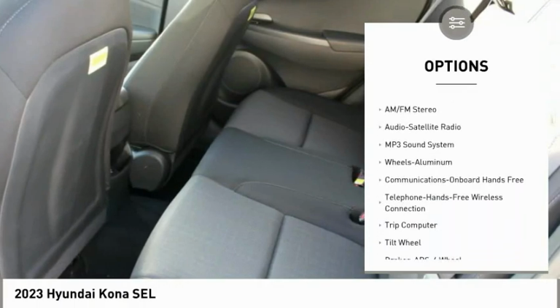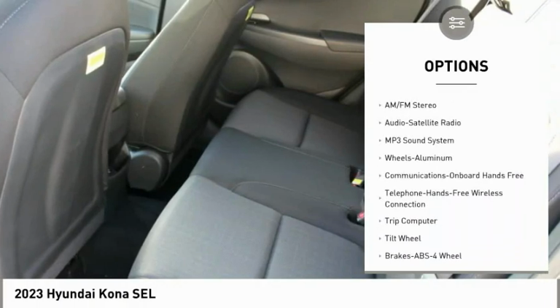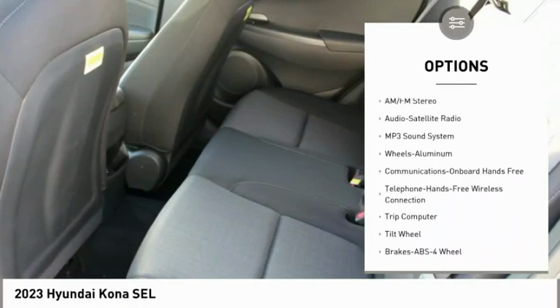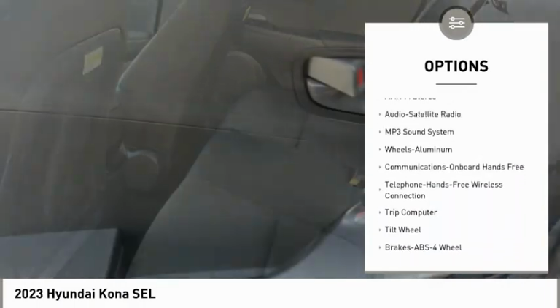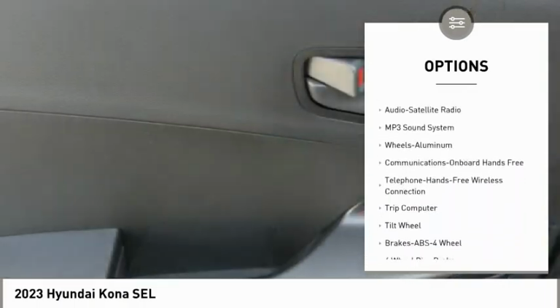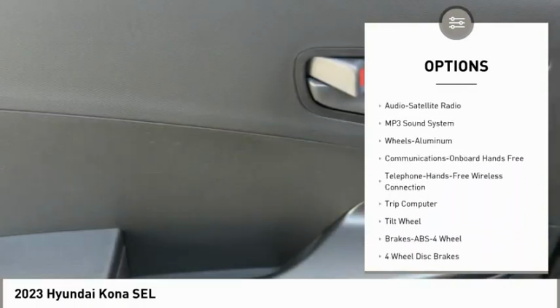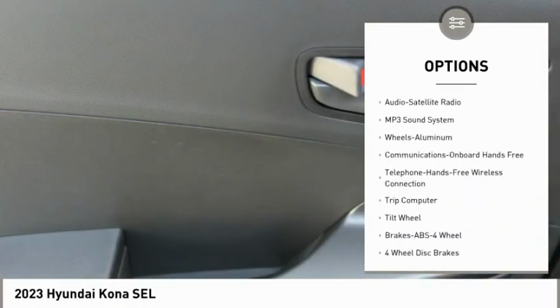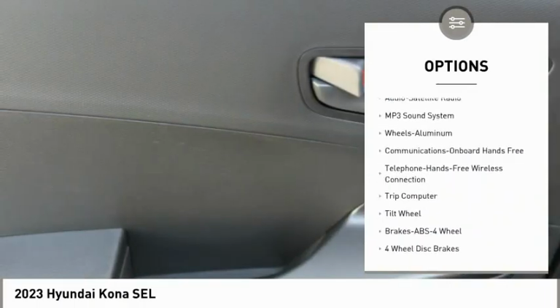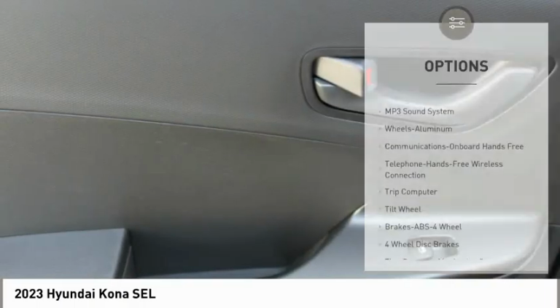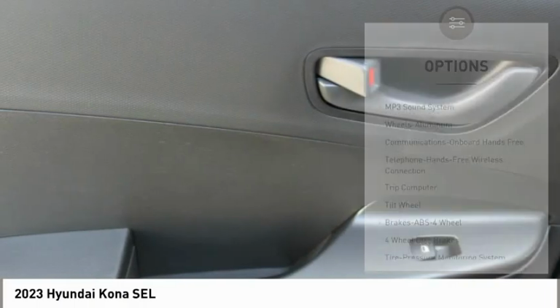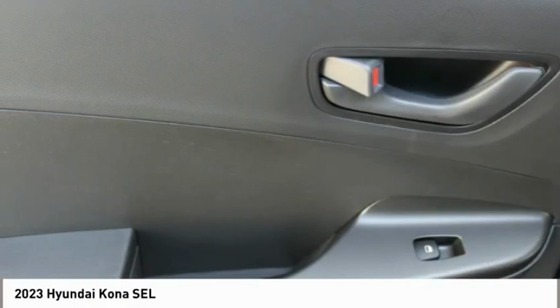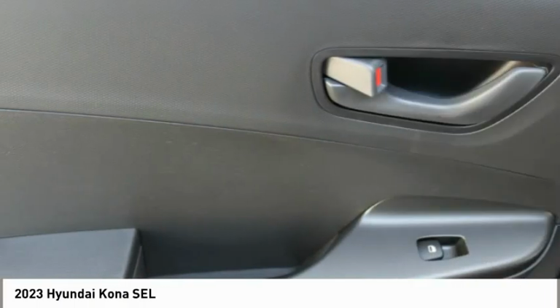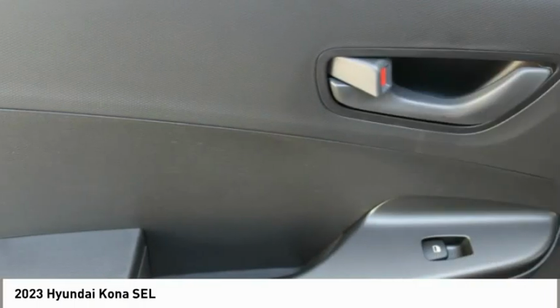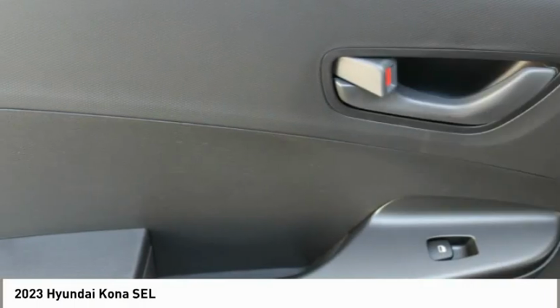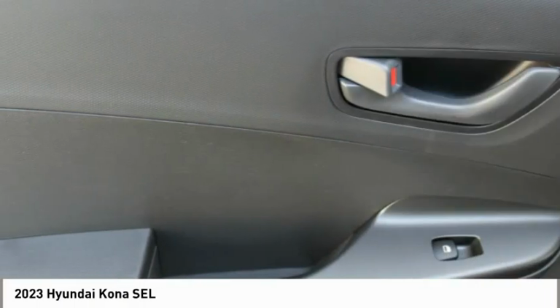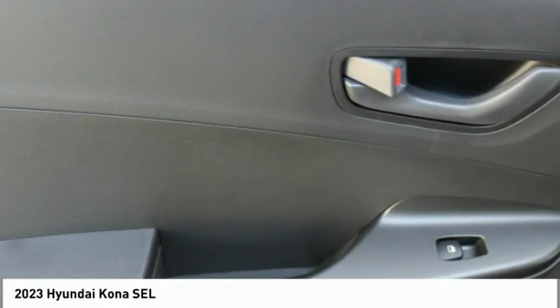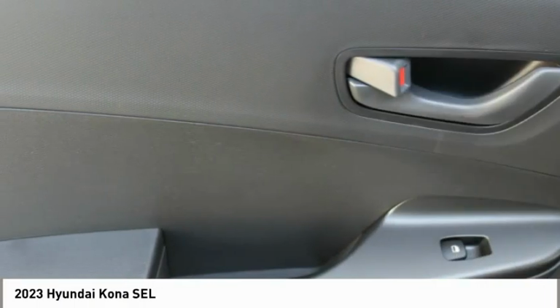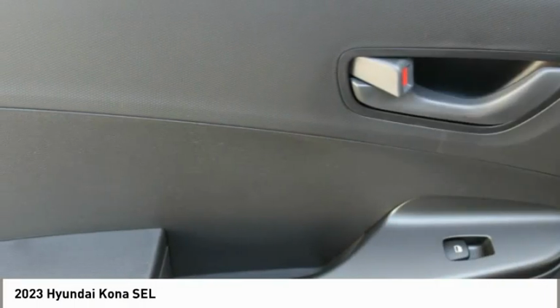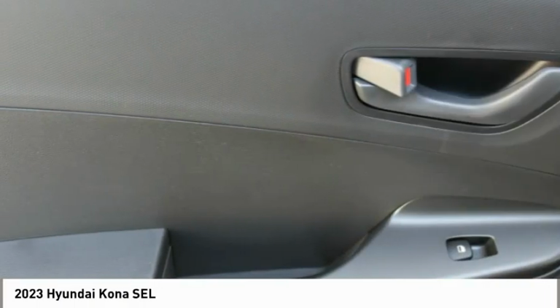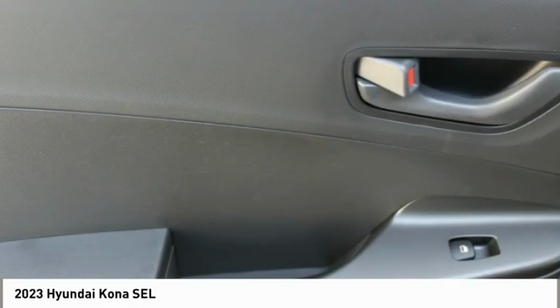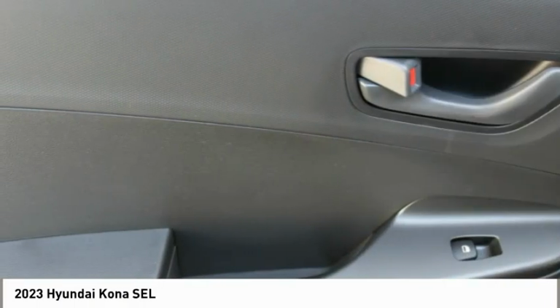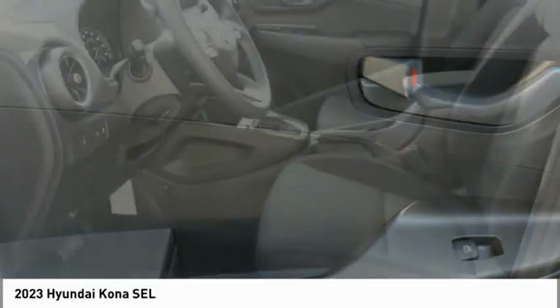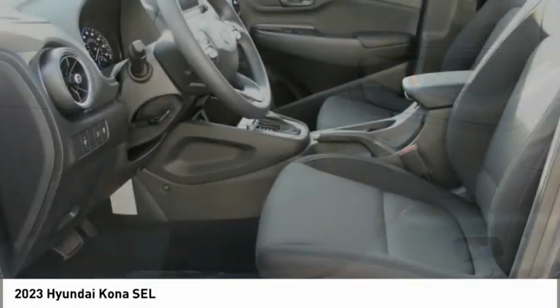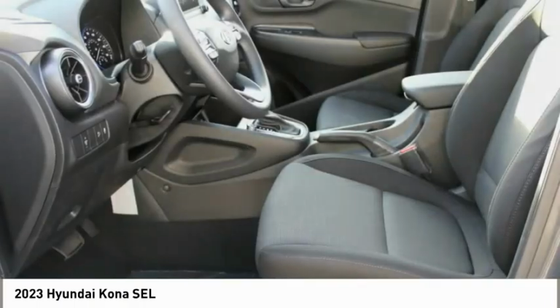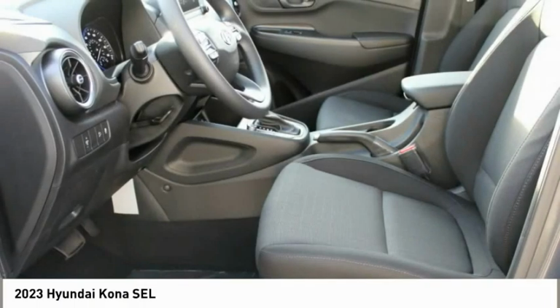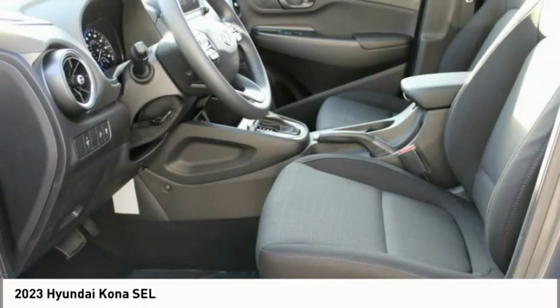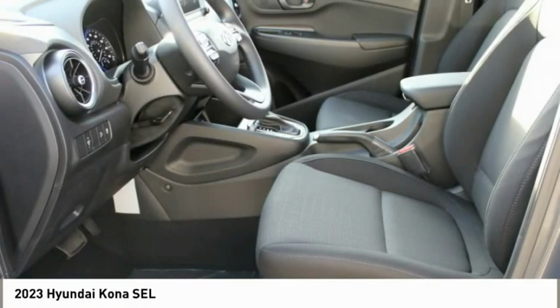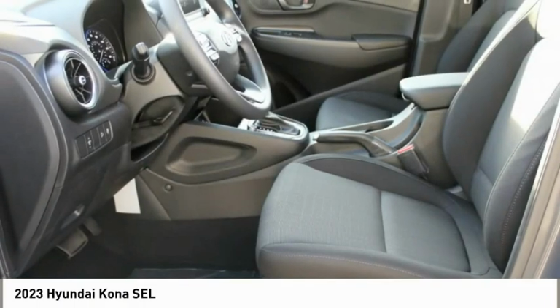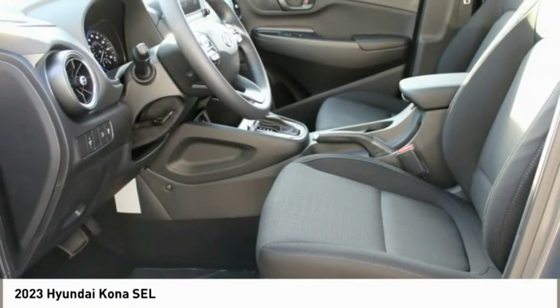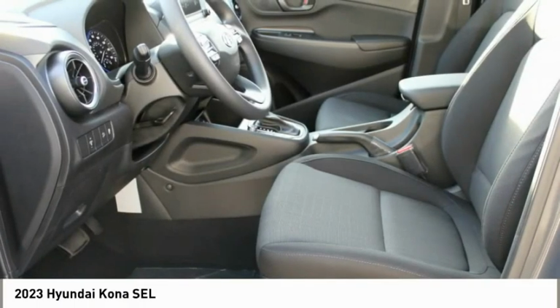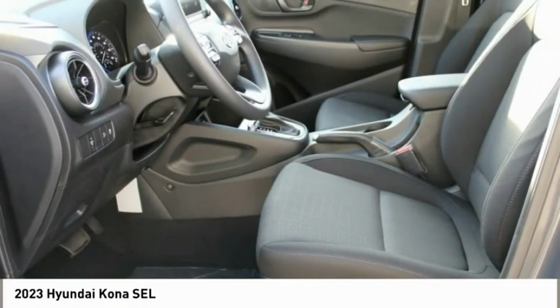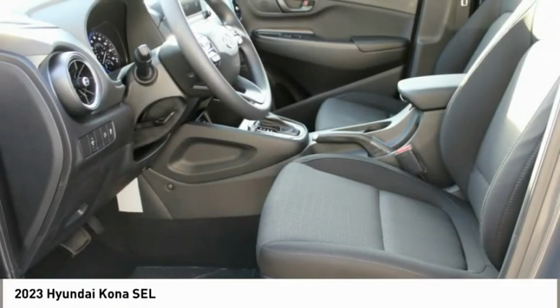Remote keyless entry. Headlights auto off. Mirror memory. Security system.